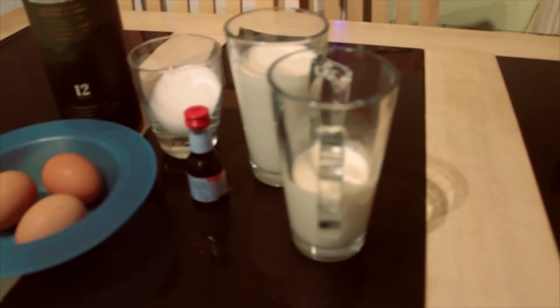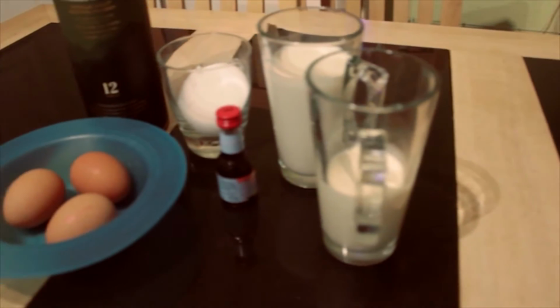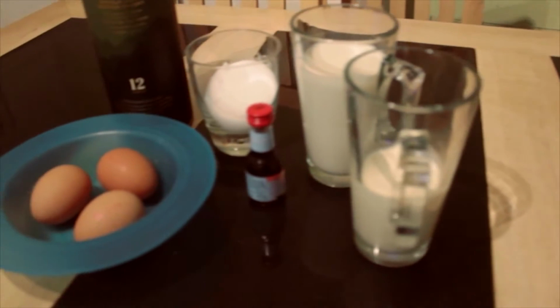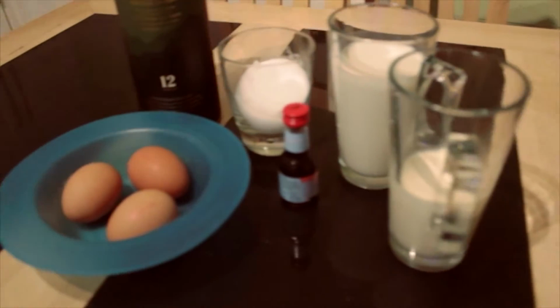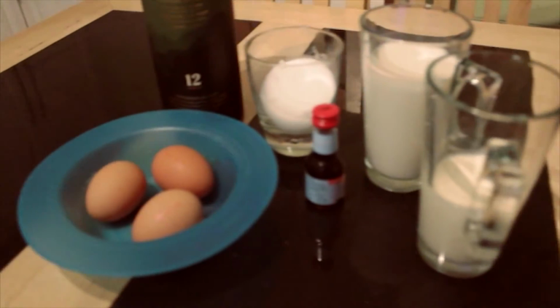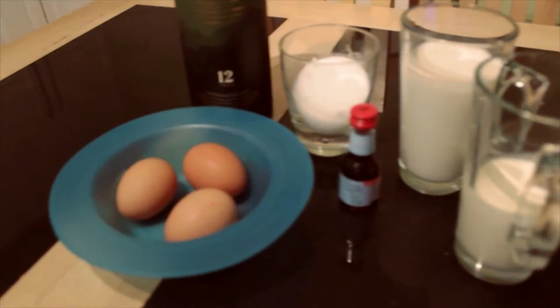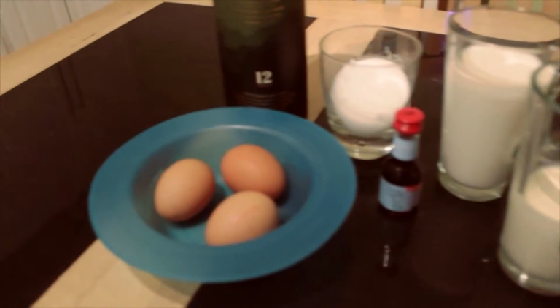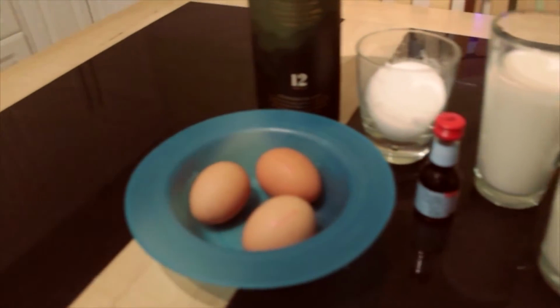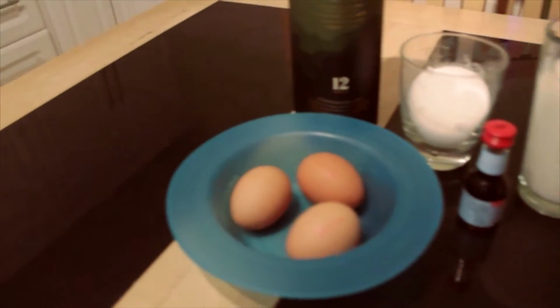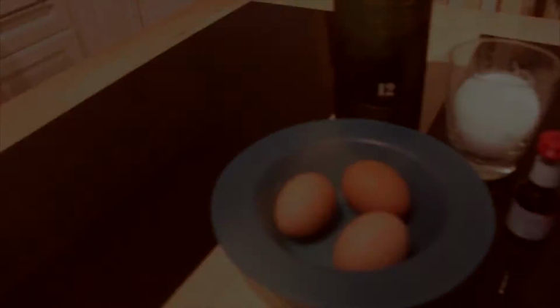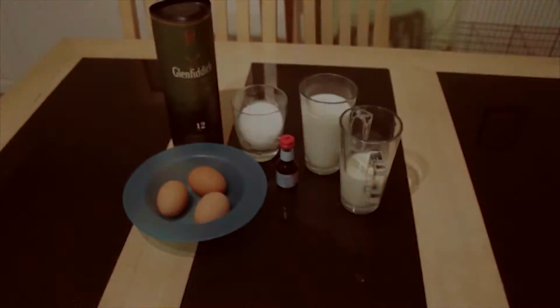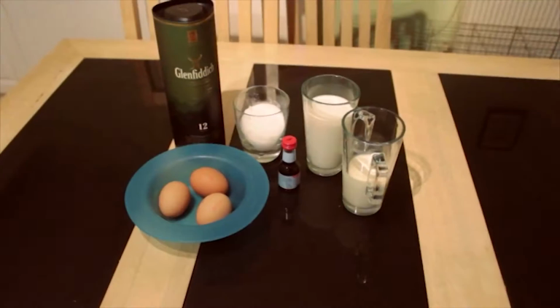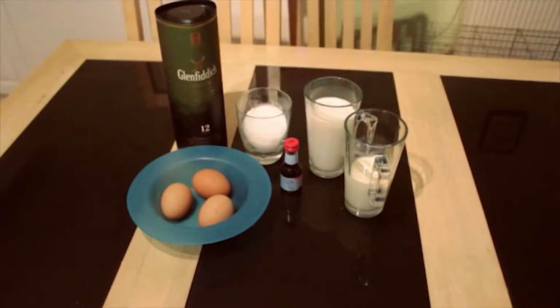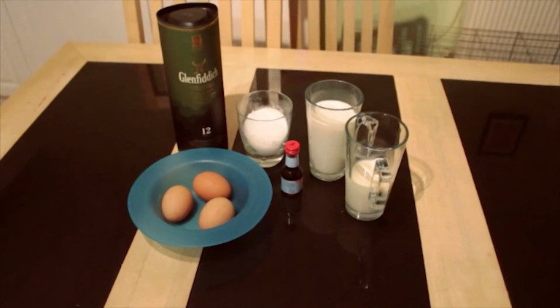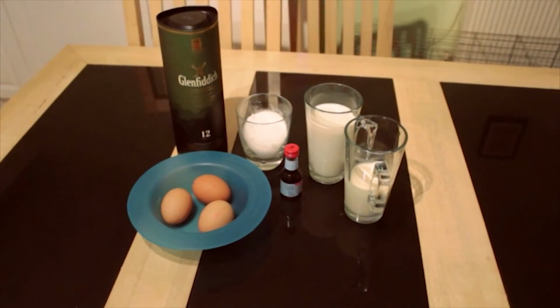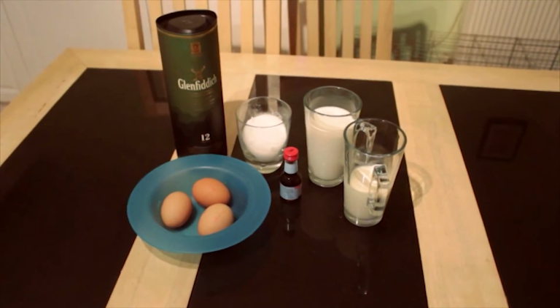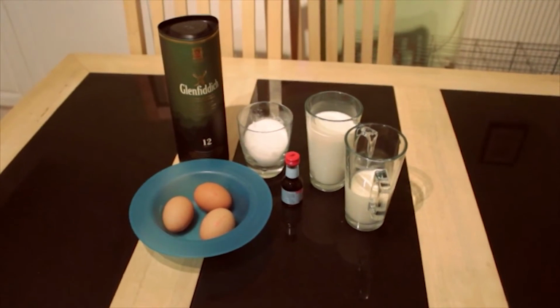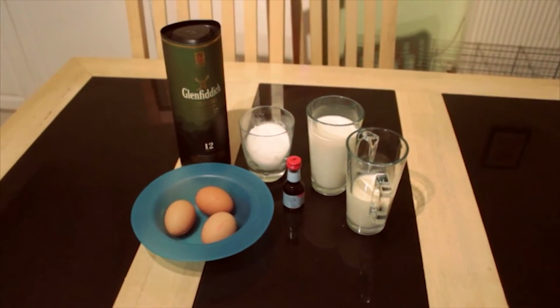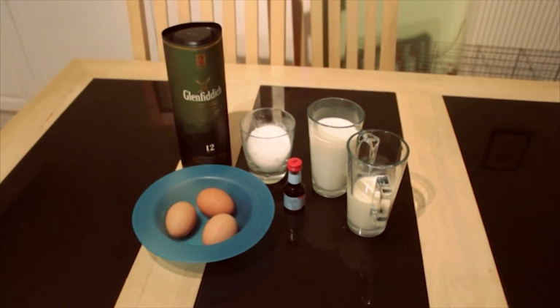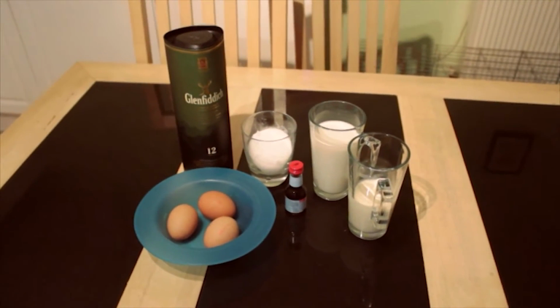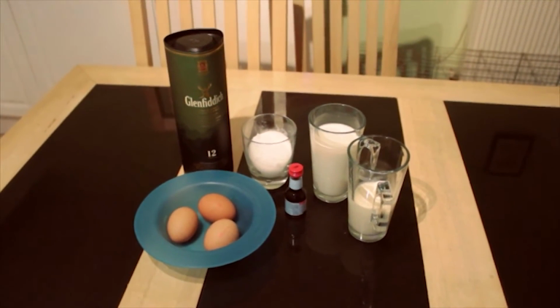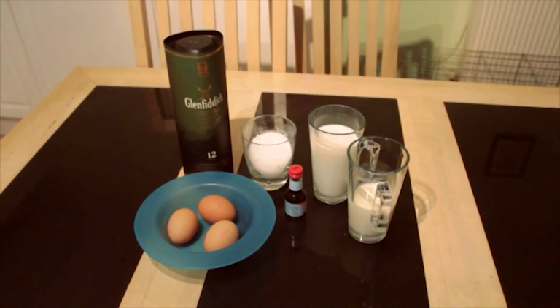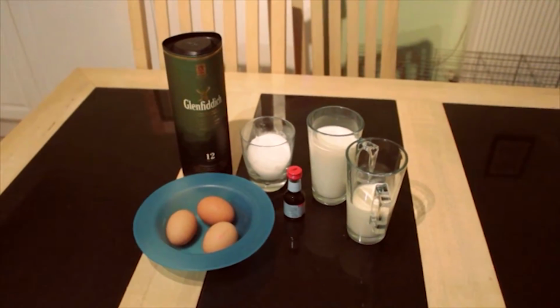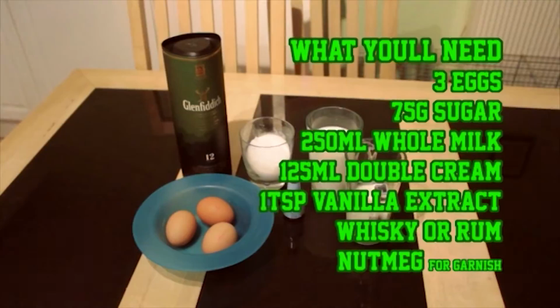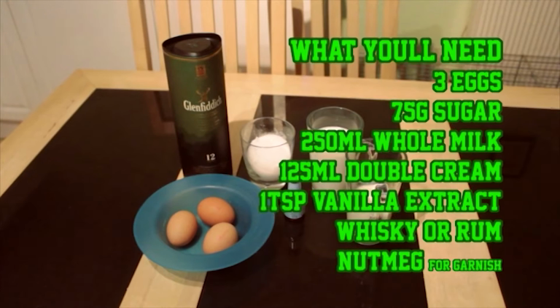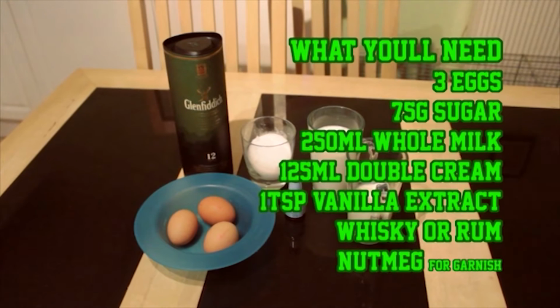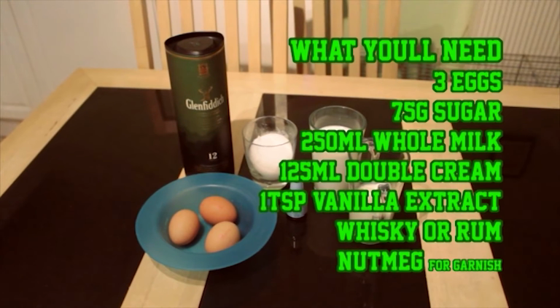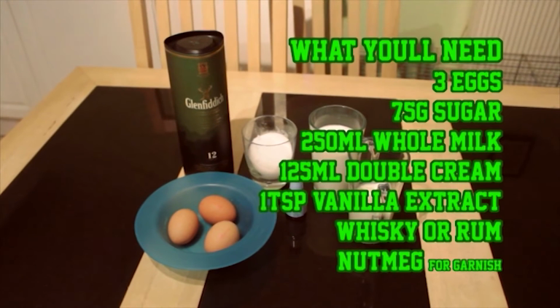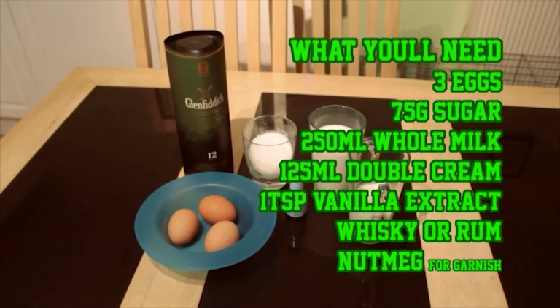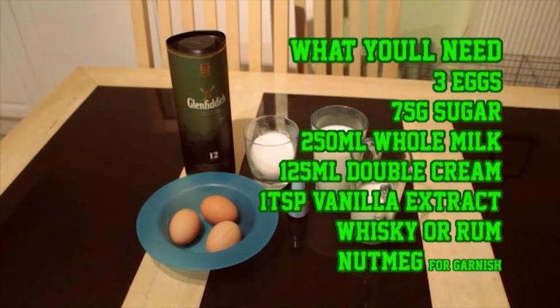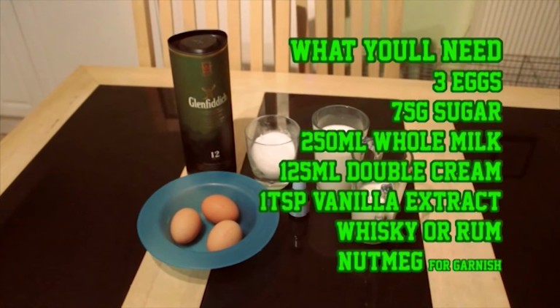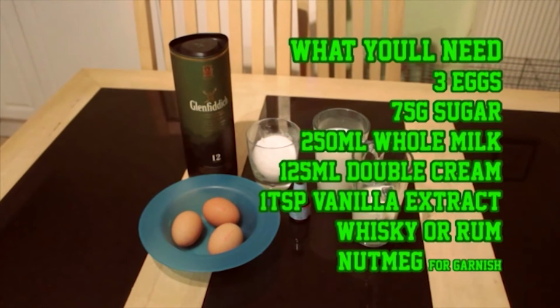First, let's go over all the things that we need. It's there on the screen, so it's easy to read.